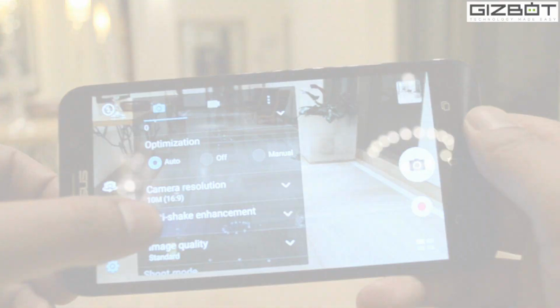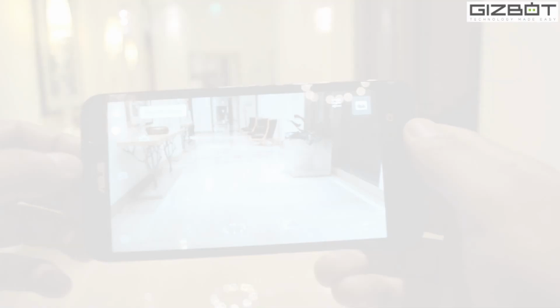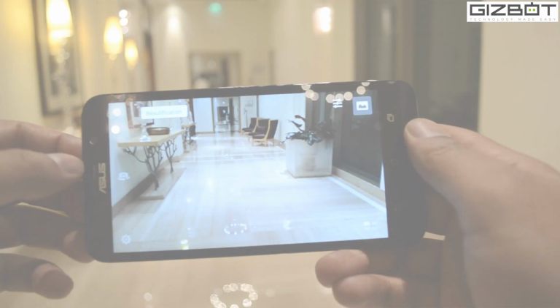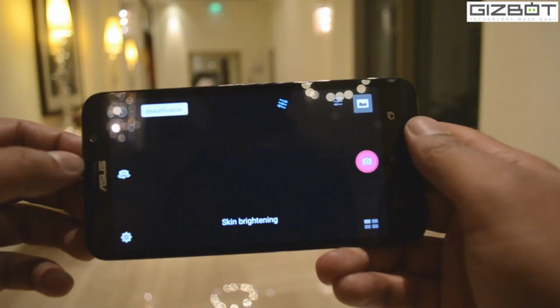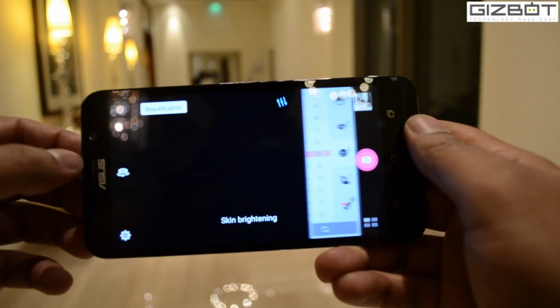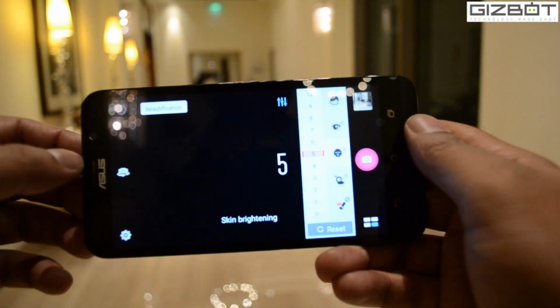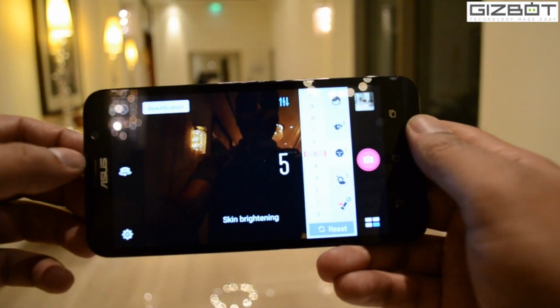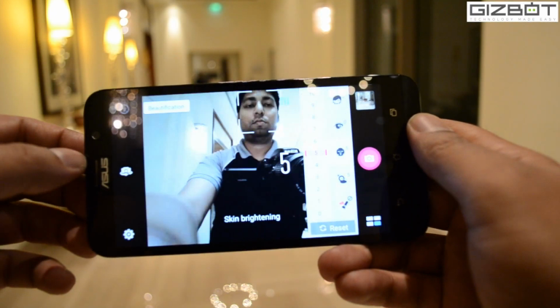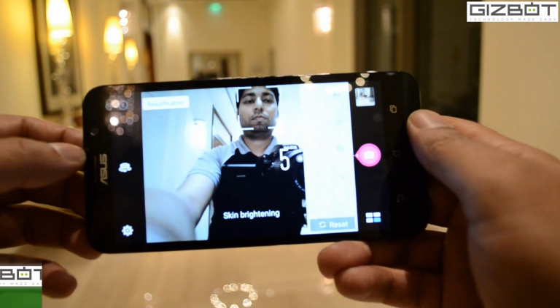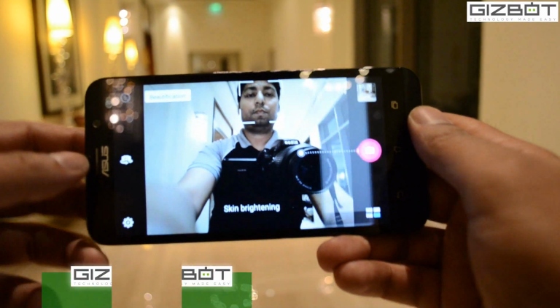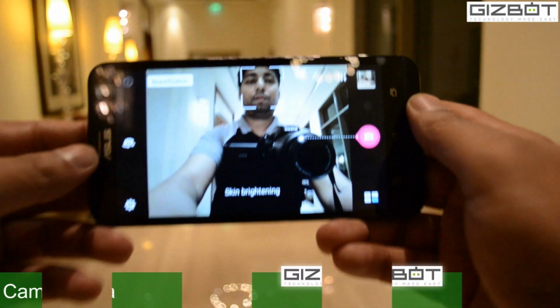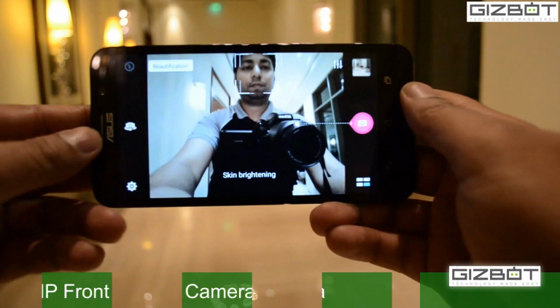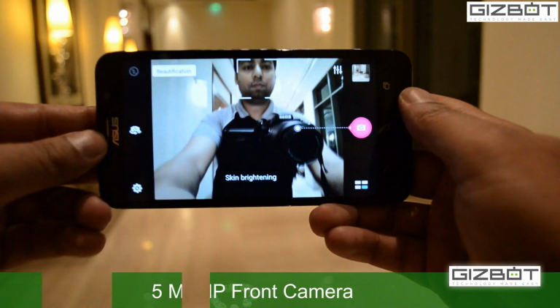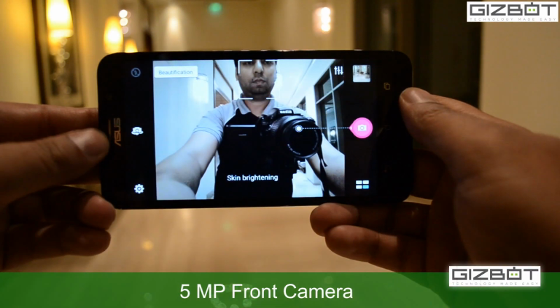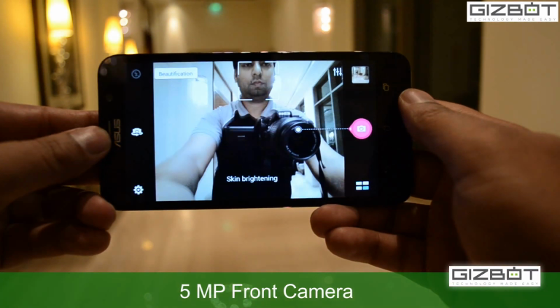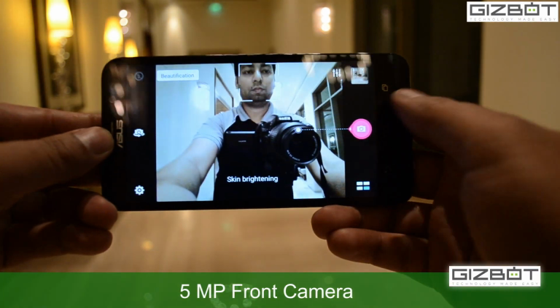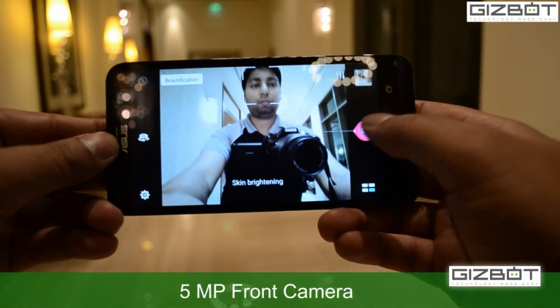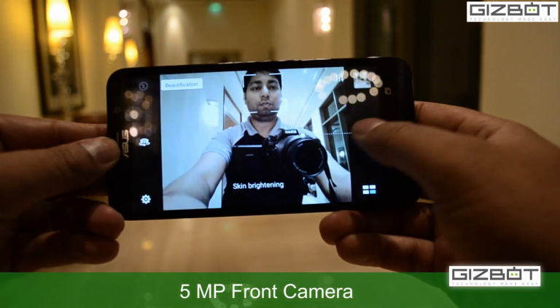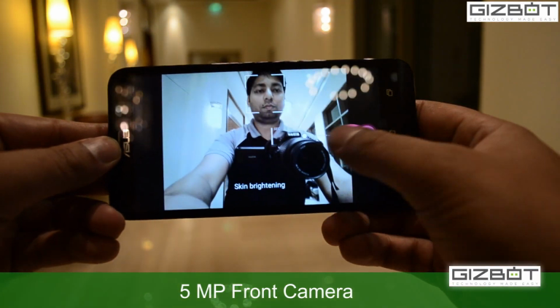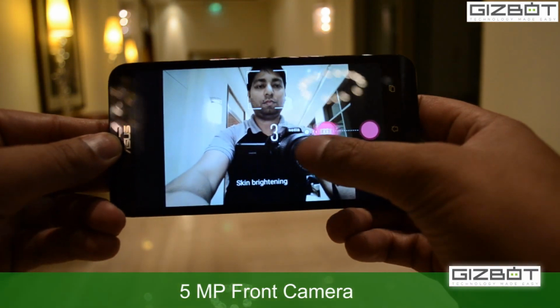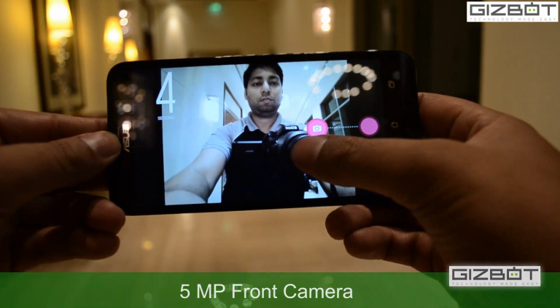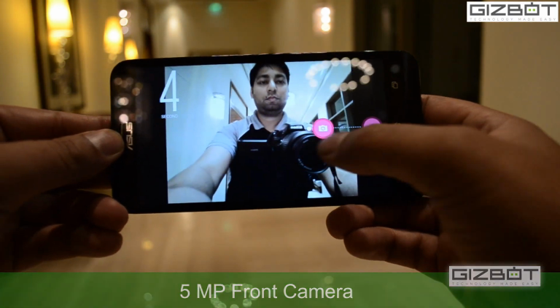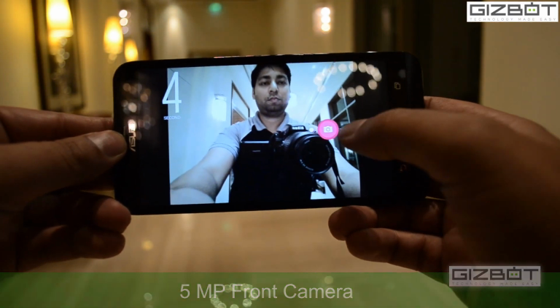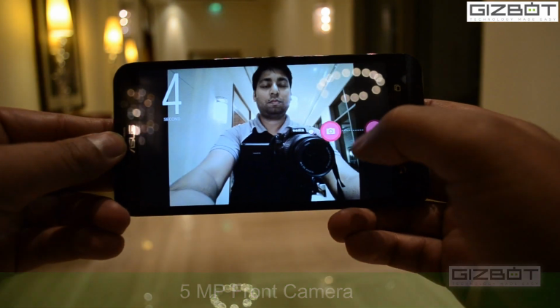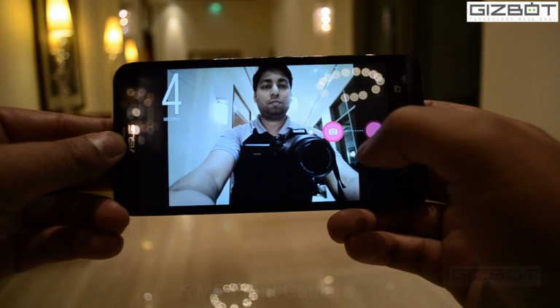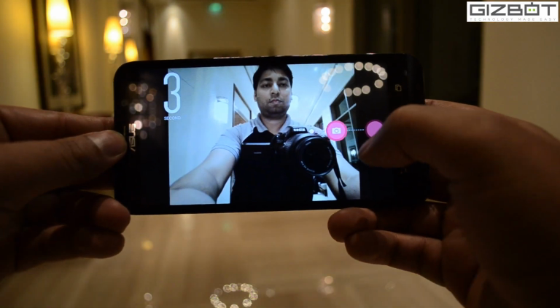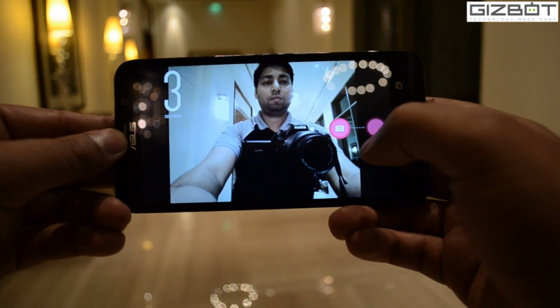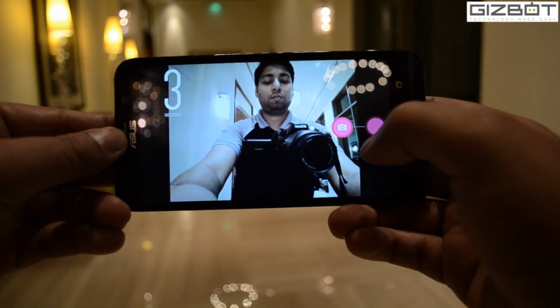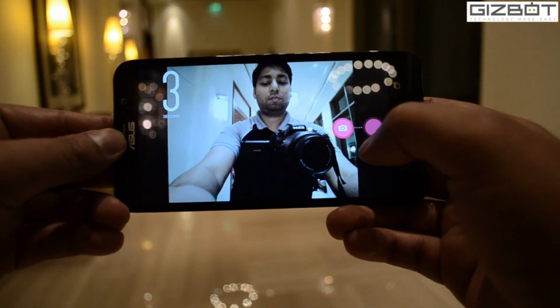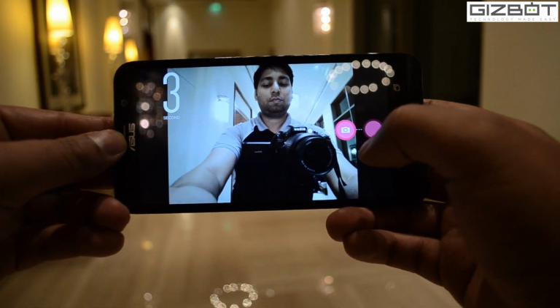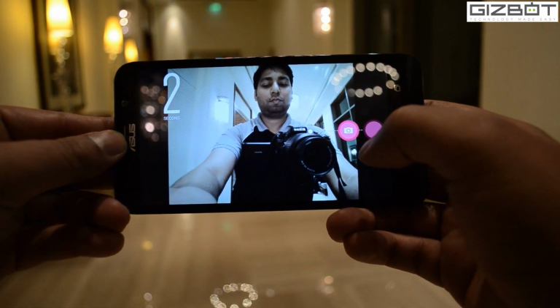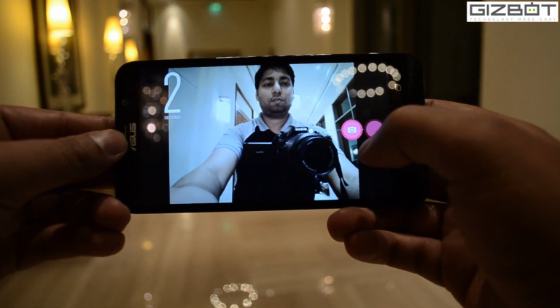Moving to the front, it sports a 5MP selfie camera and the quality of the picture is pretty decent.